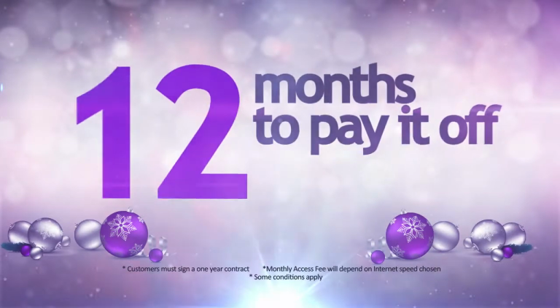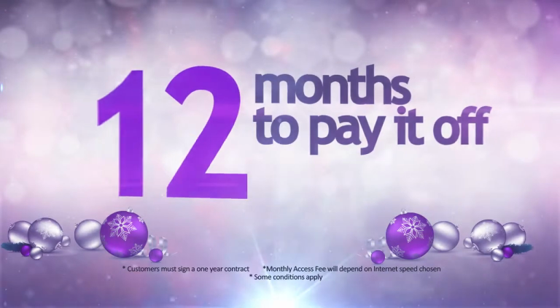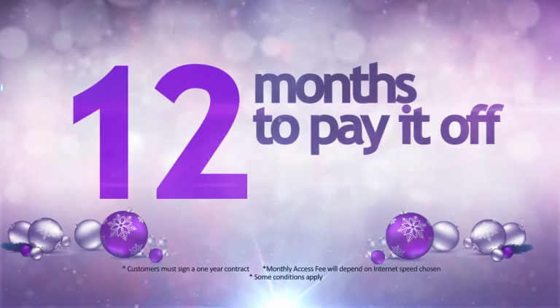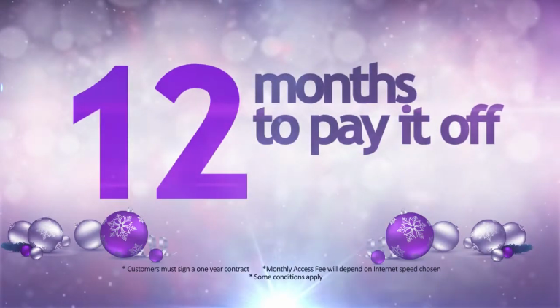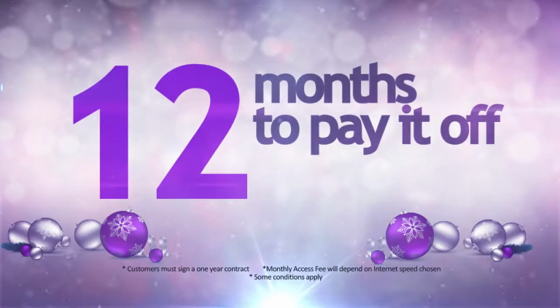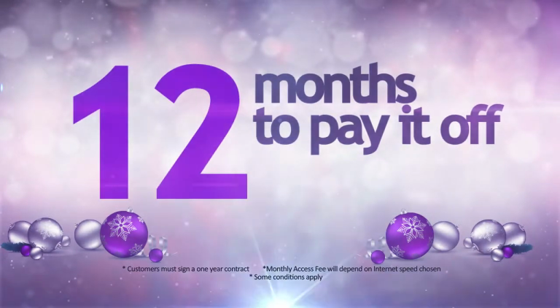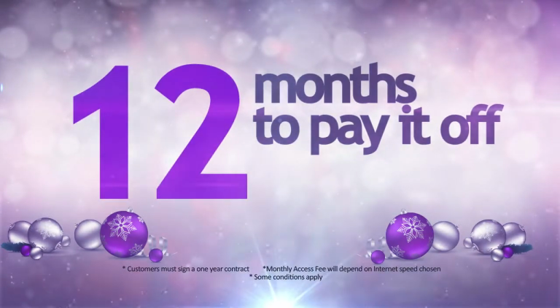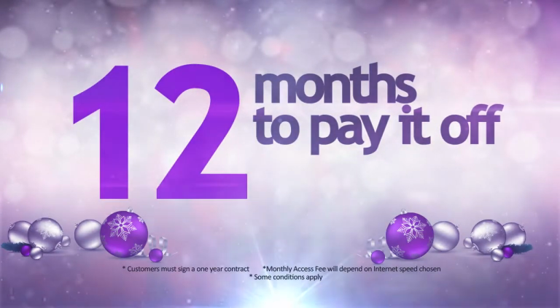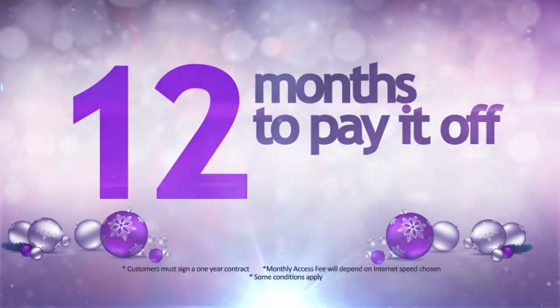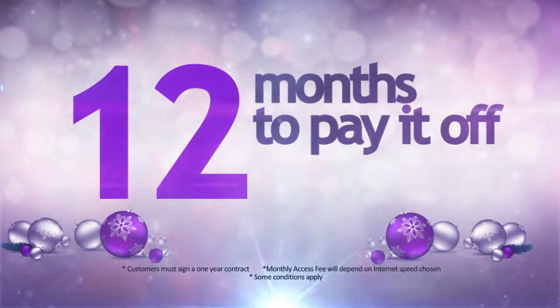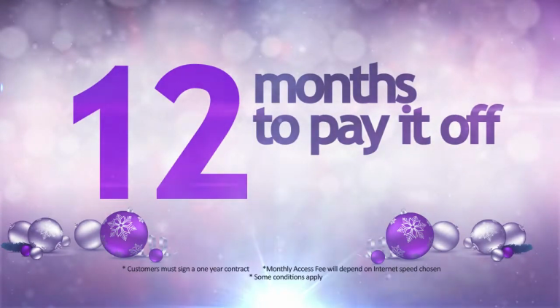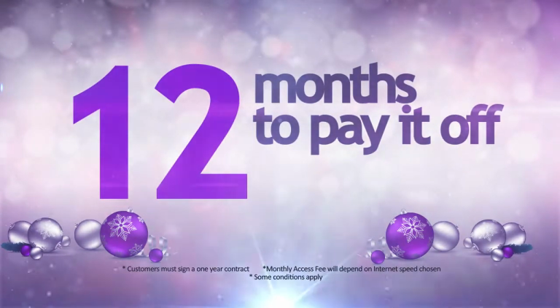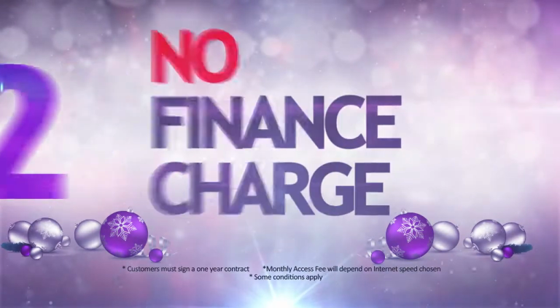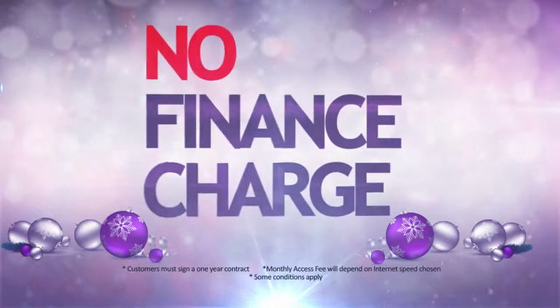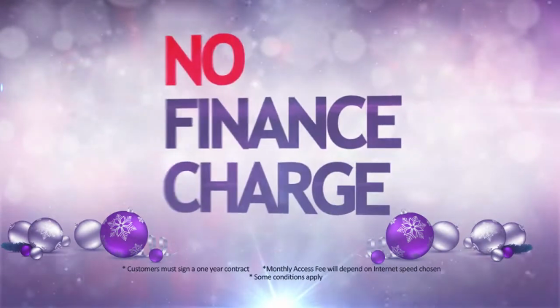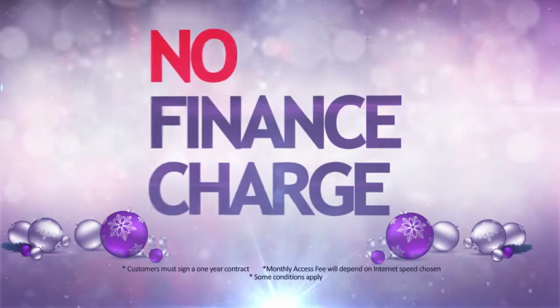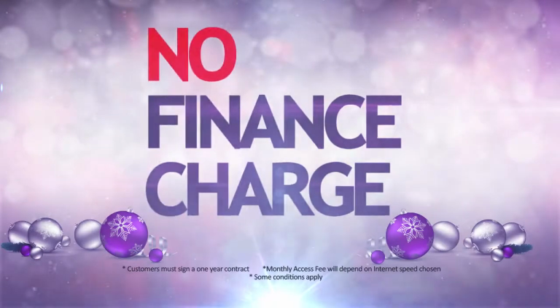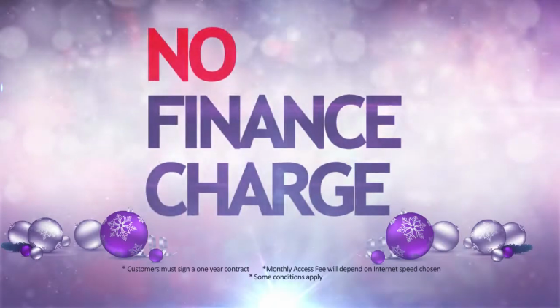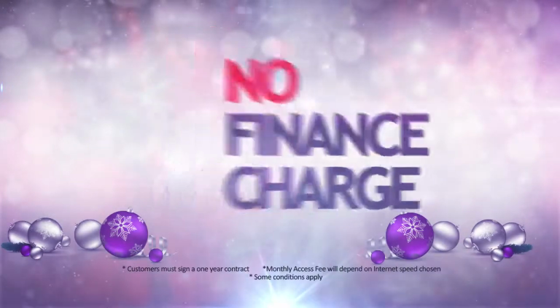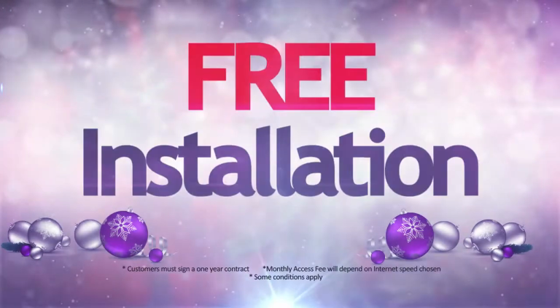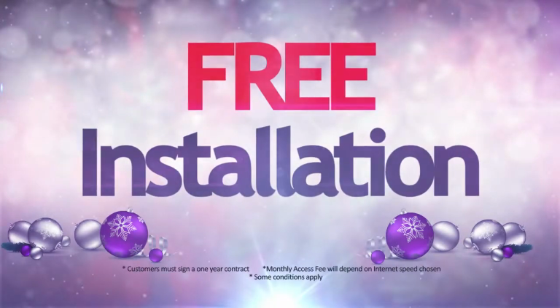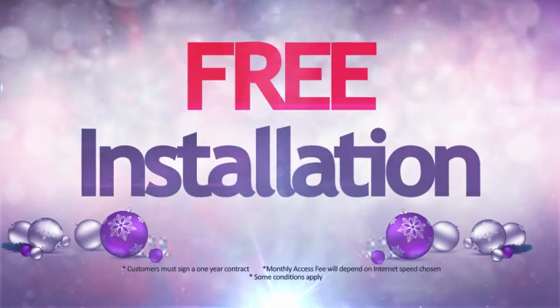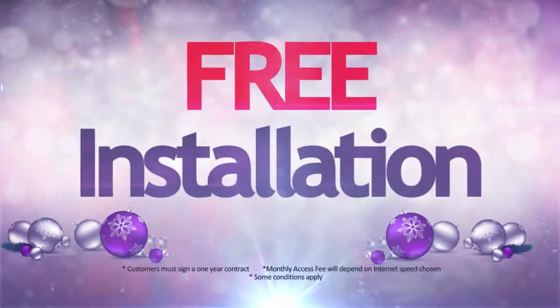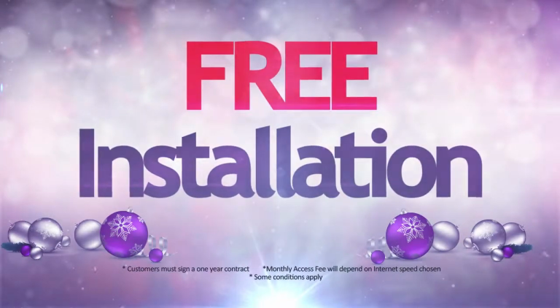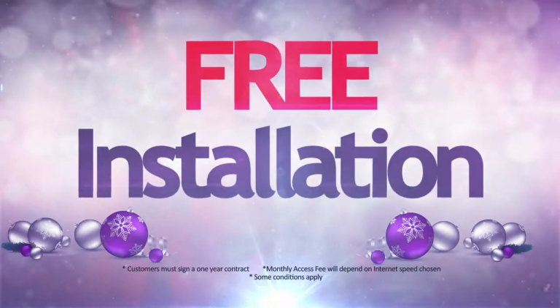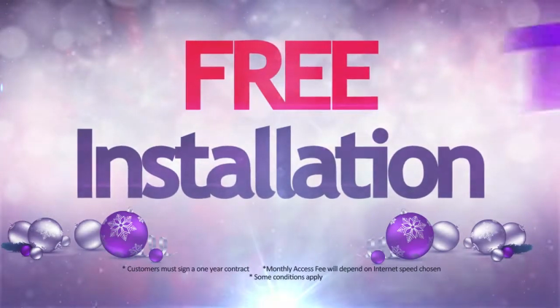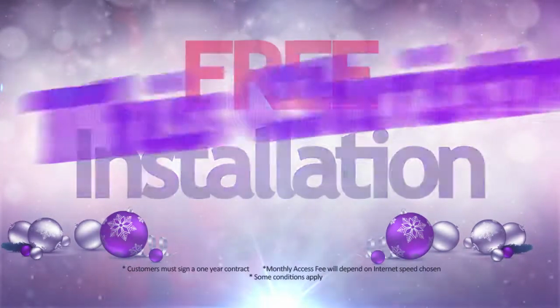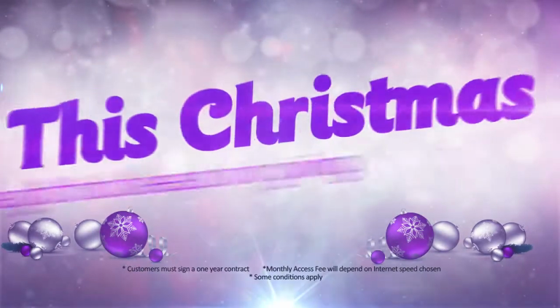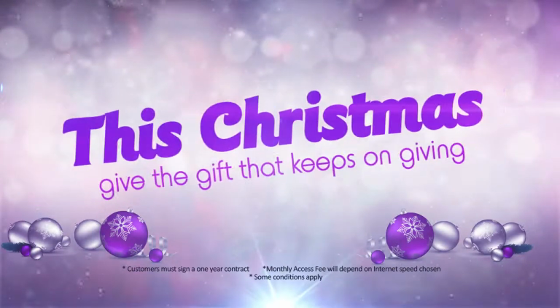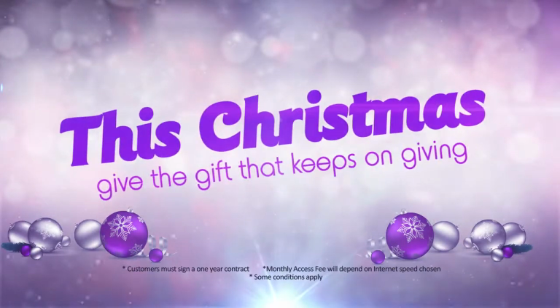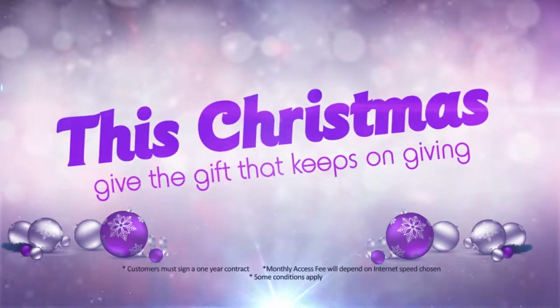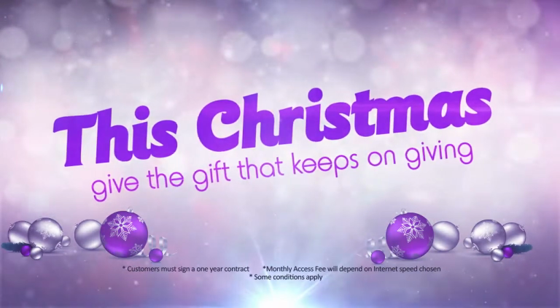The best part — you have 12 months to pay it off, plus no finance charge and free installation.